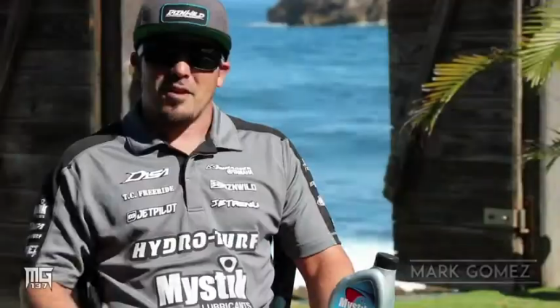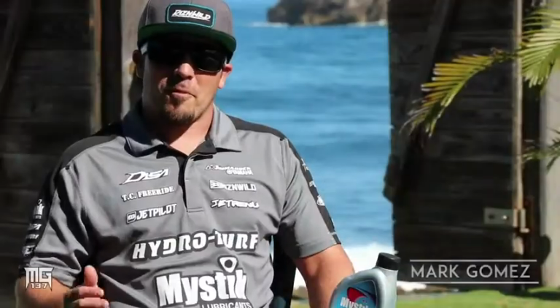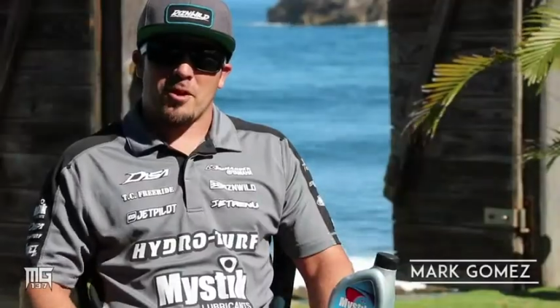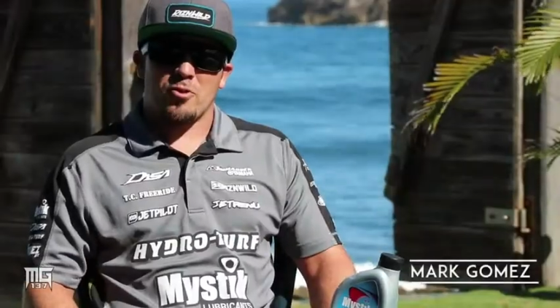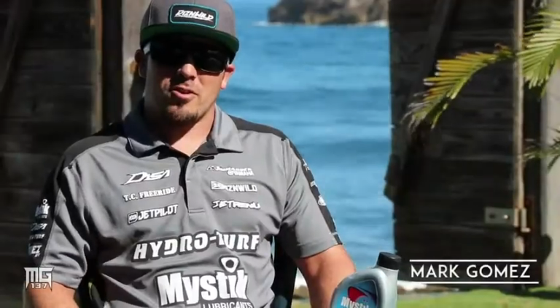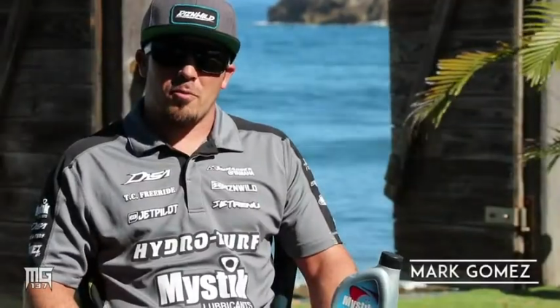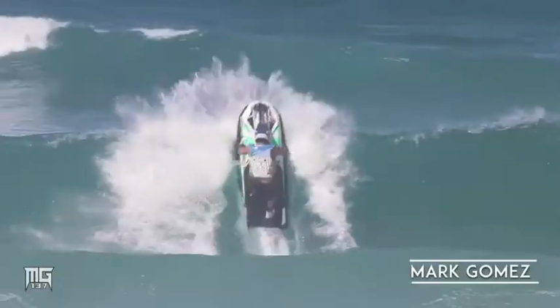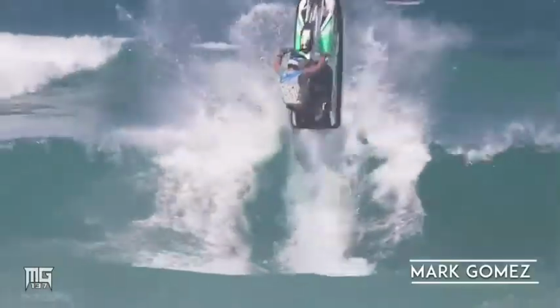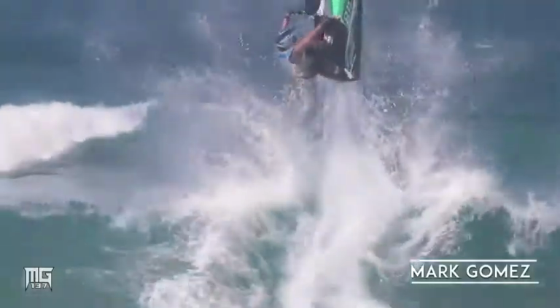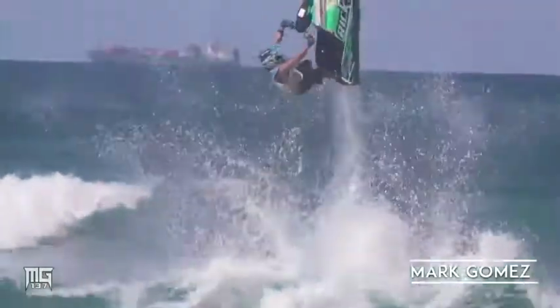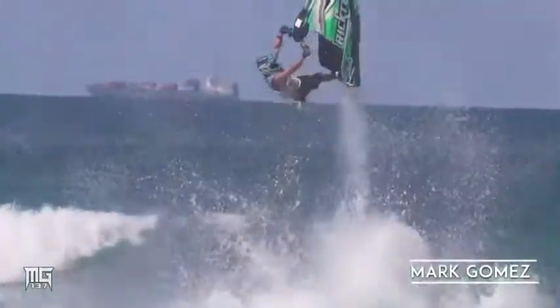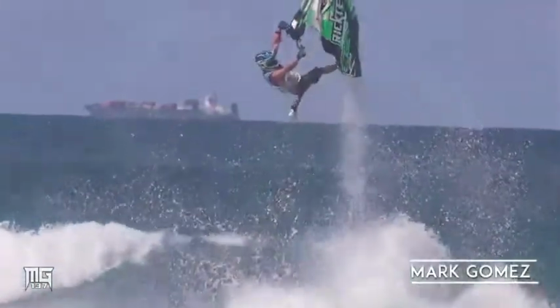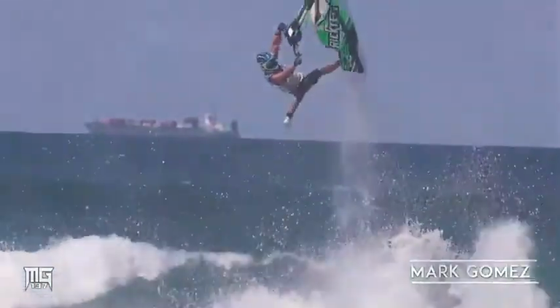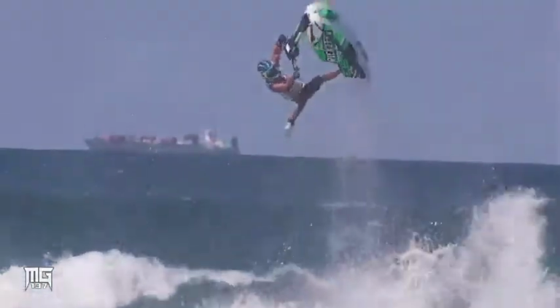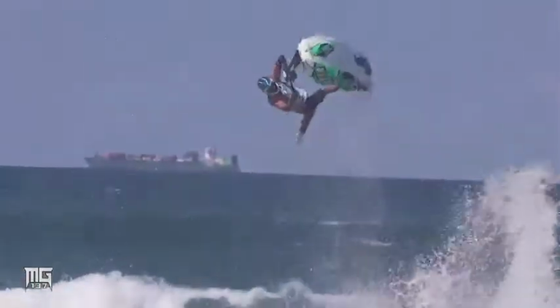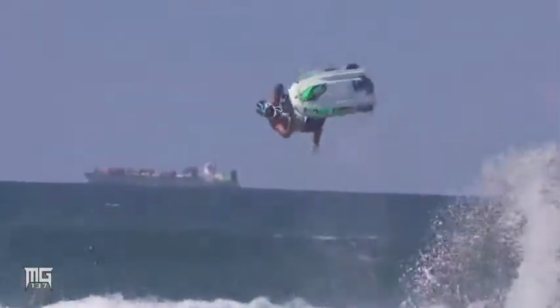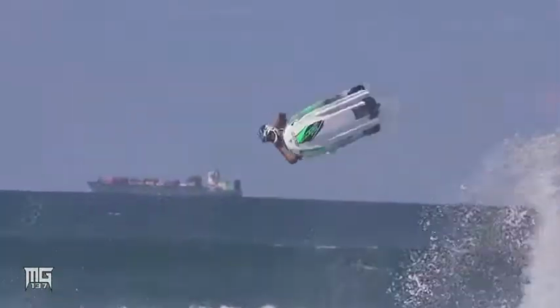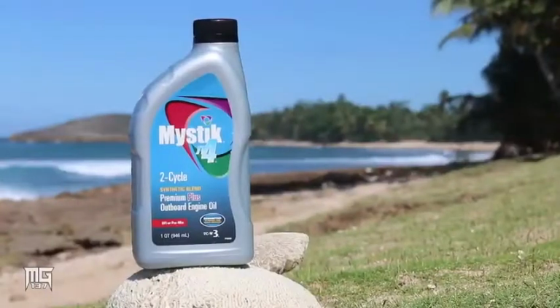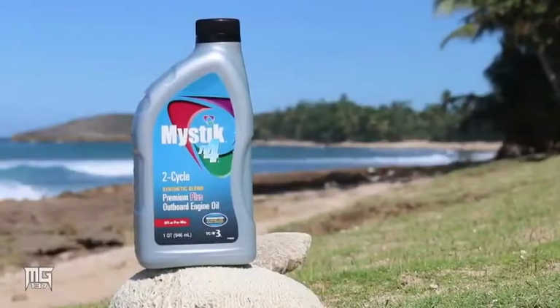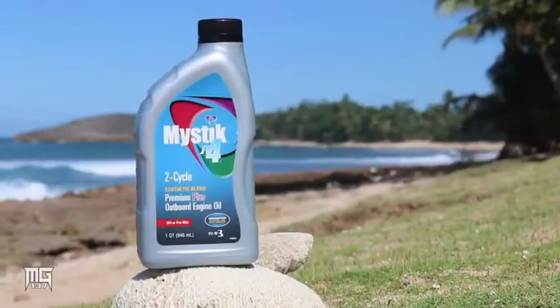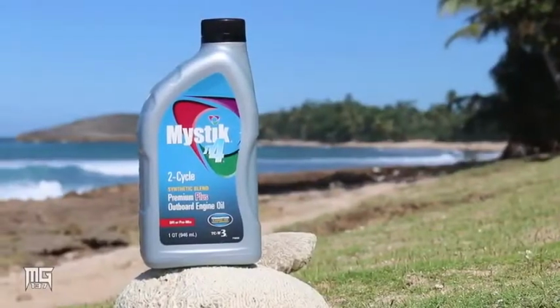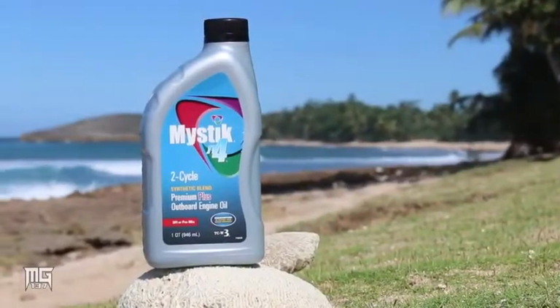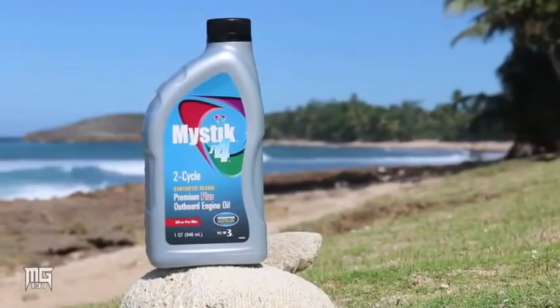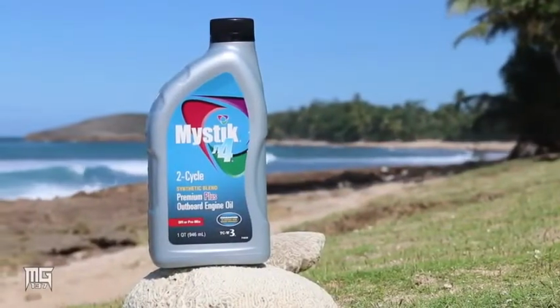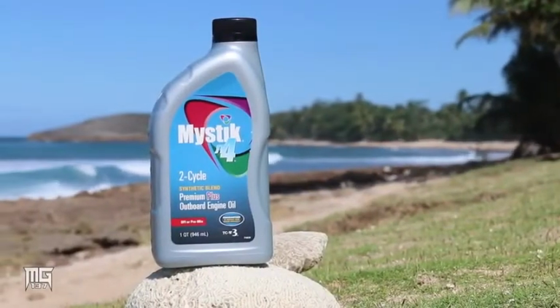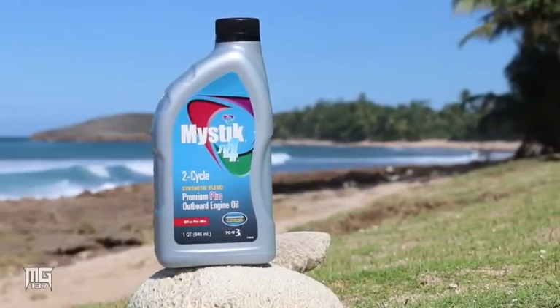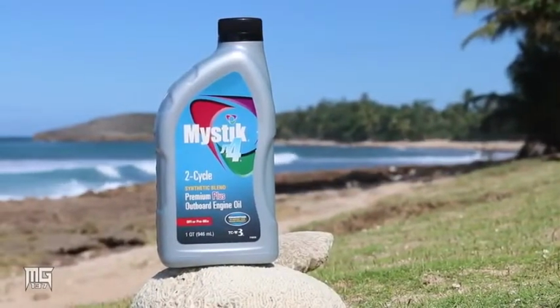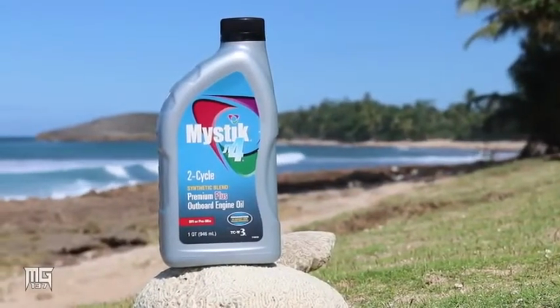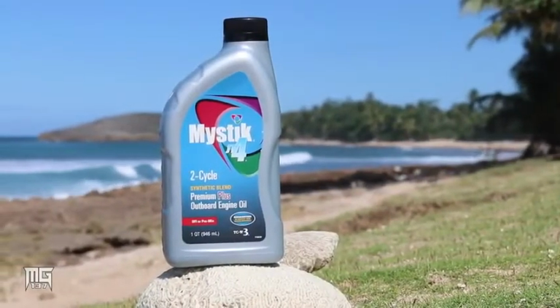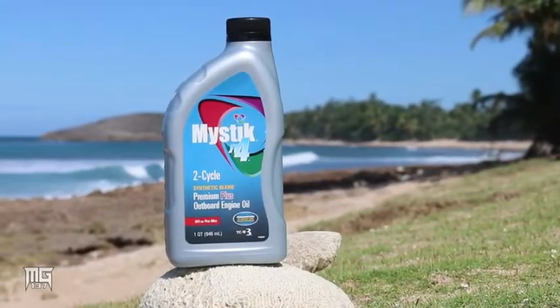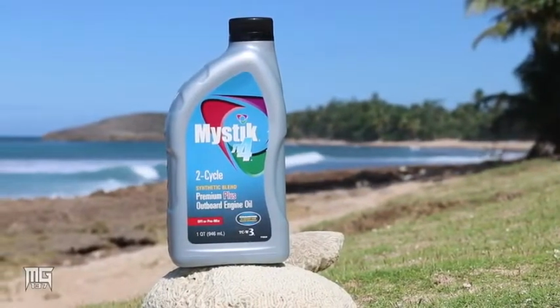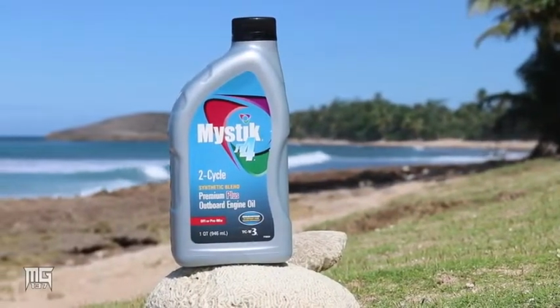I'm professional jet skier Mark Gomez. I run the Mystic JT4 line. This is the two-stroke oil of my choice for my aftermarket engines.